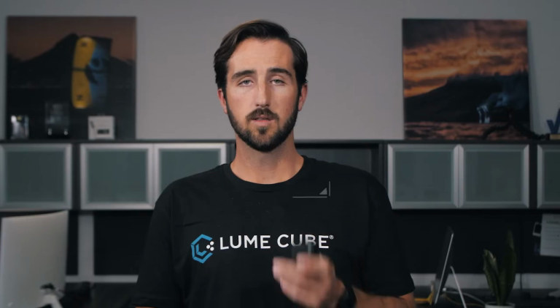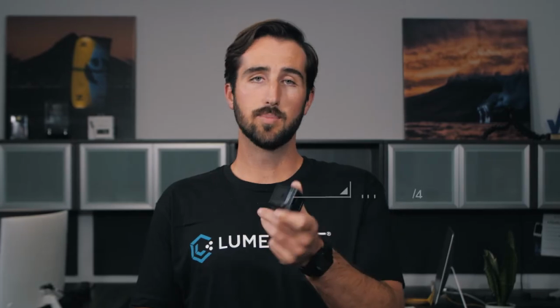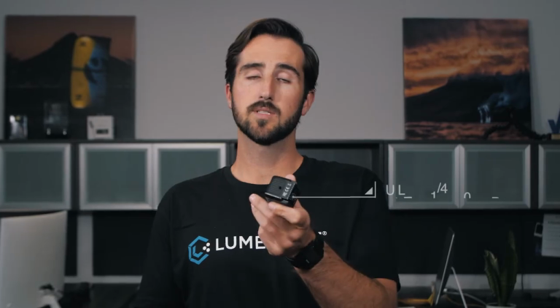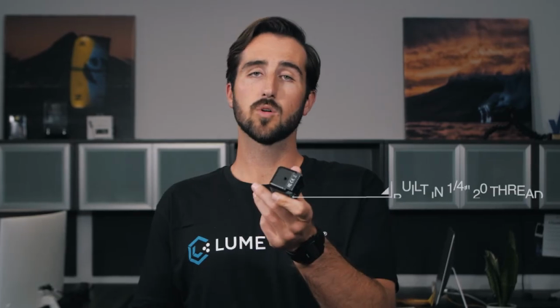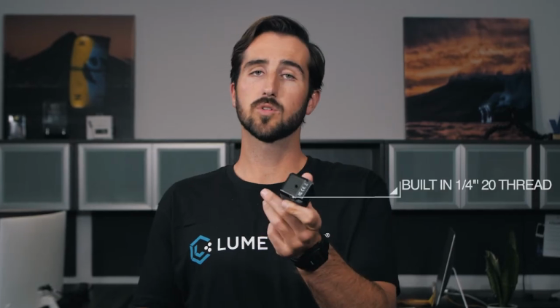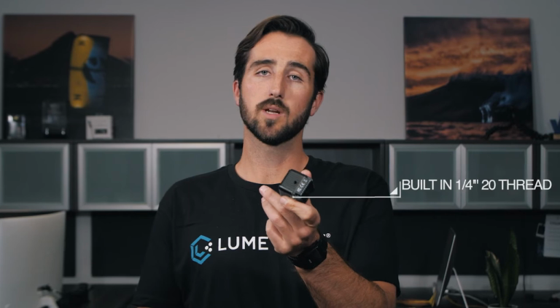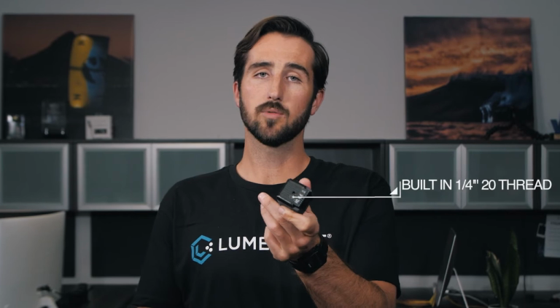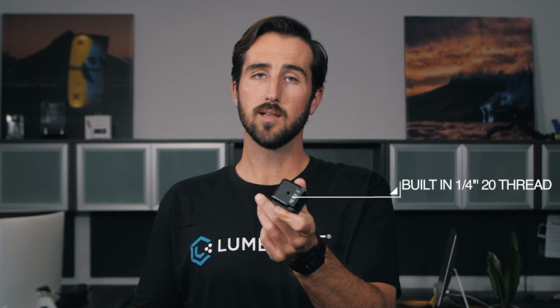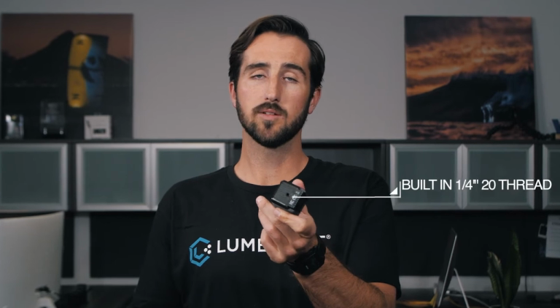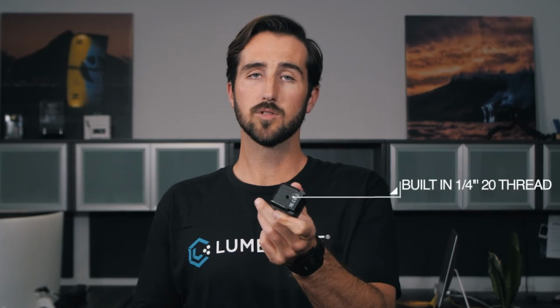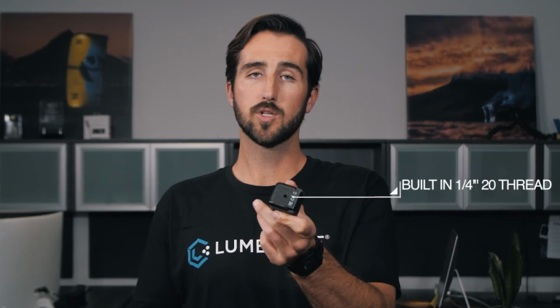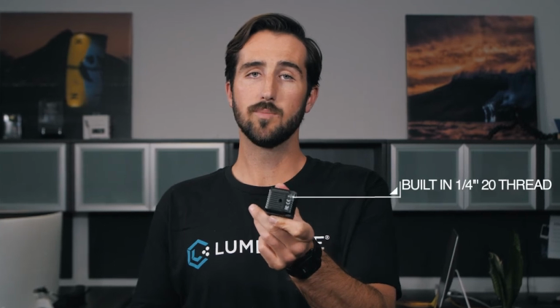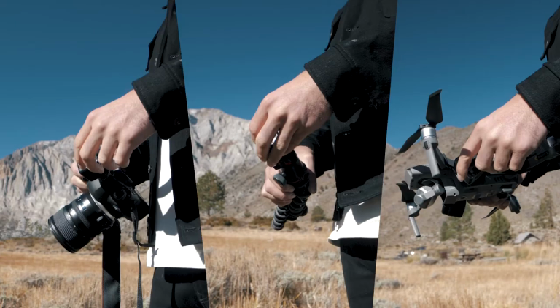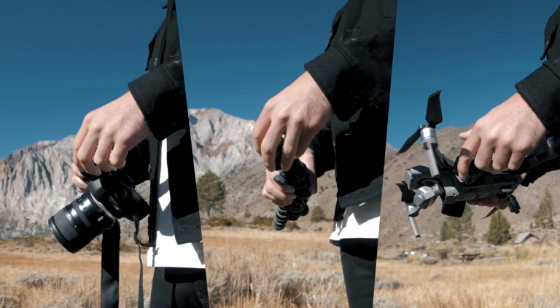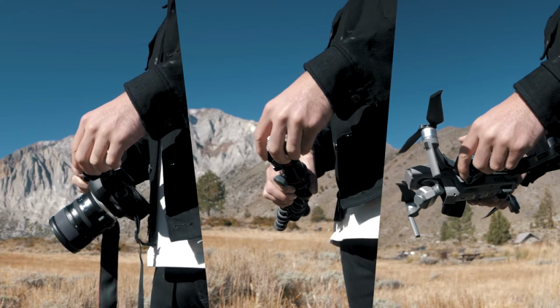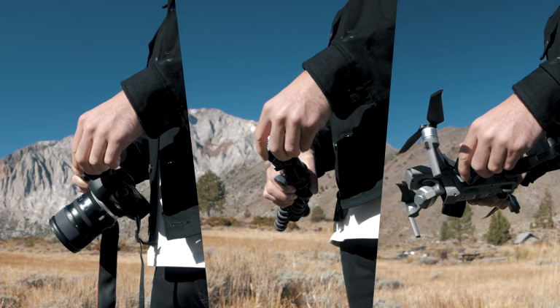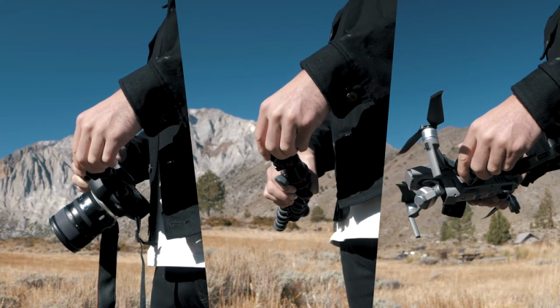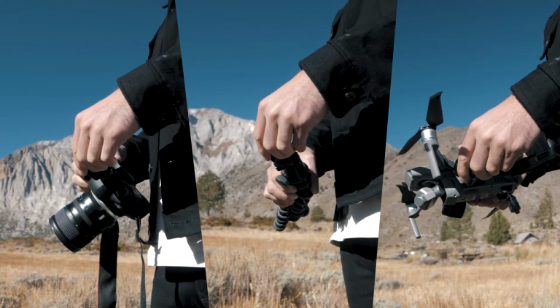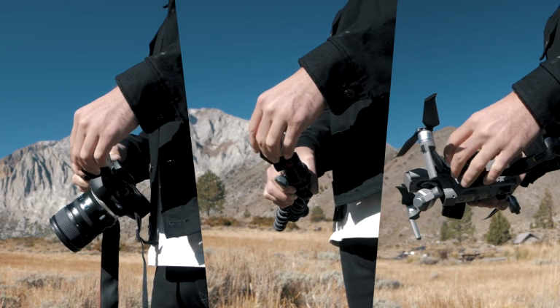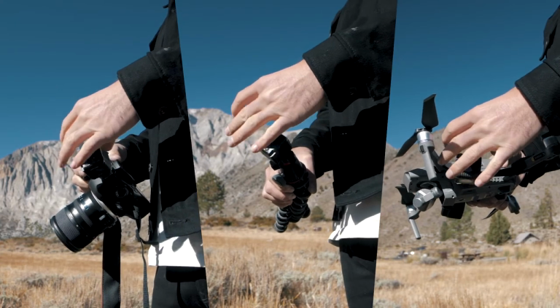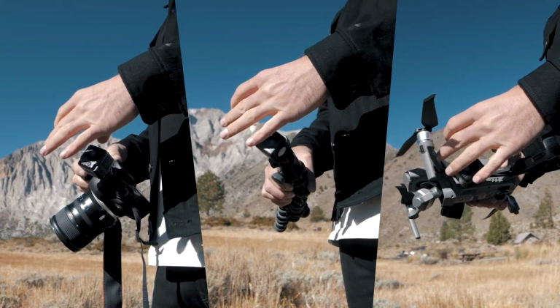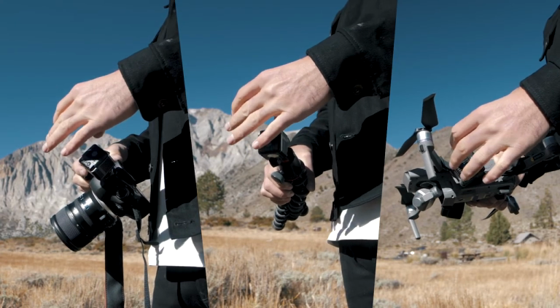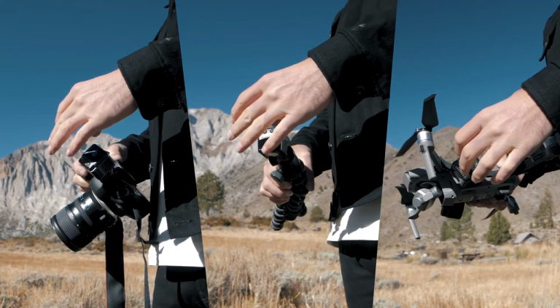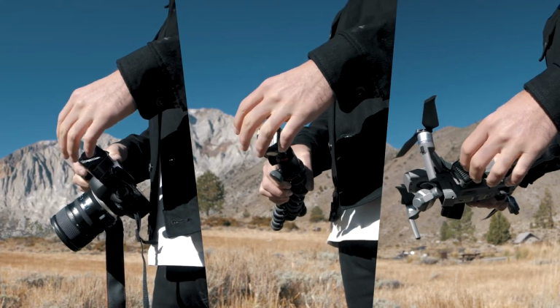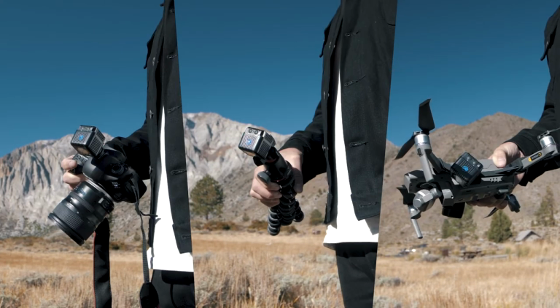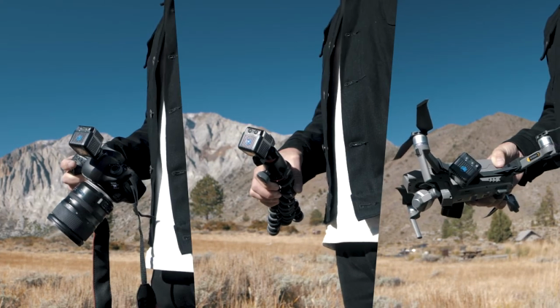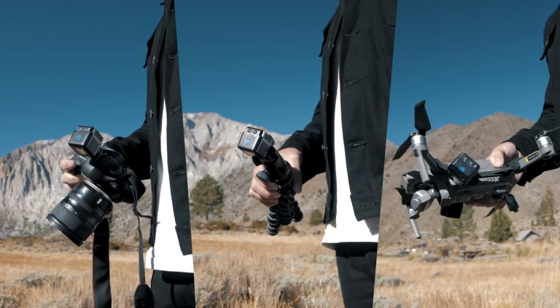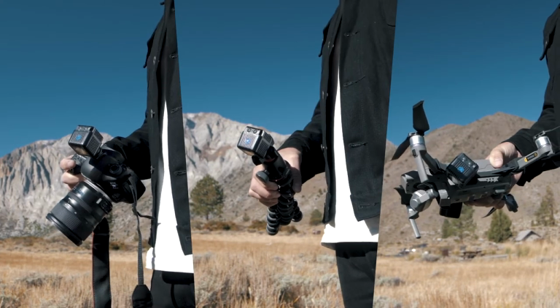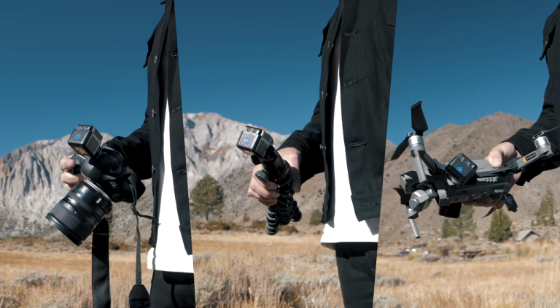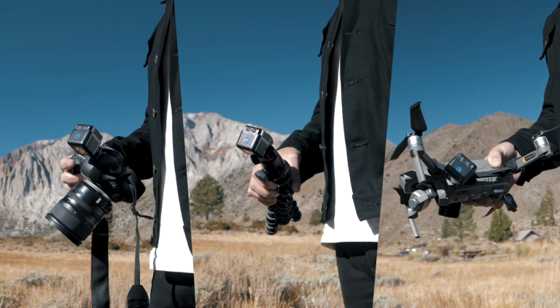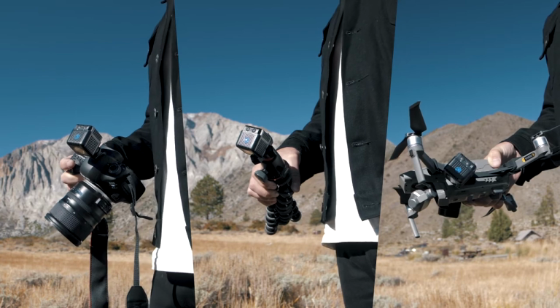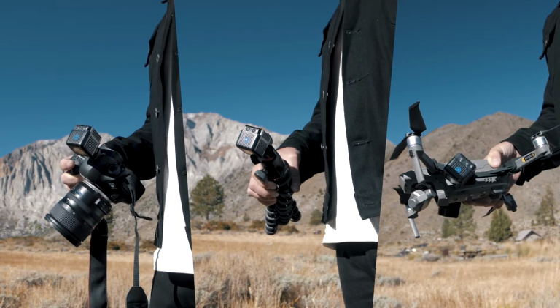The built-in quarter-20 thread allows your Lume Cube to mount onto any drone, camera, smartphone, or quarter-20 compatible device on the market.